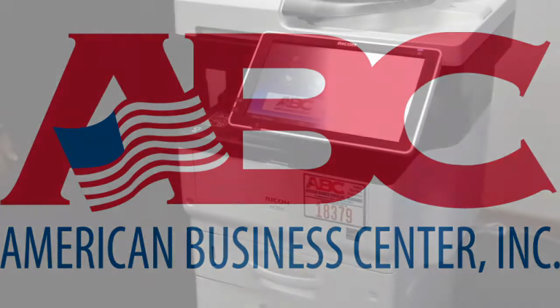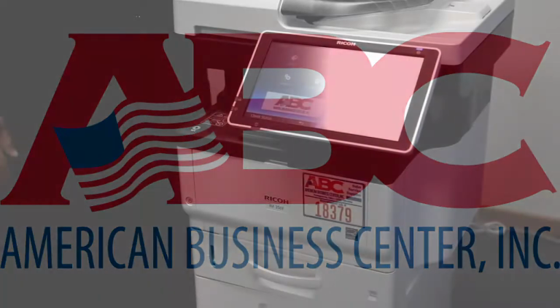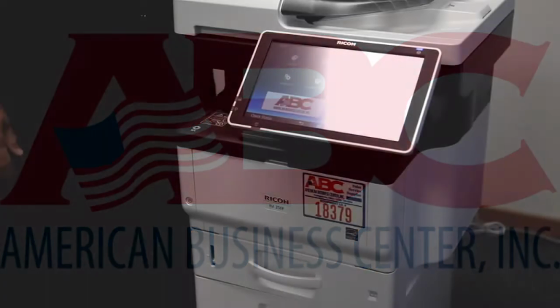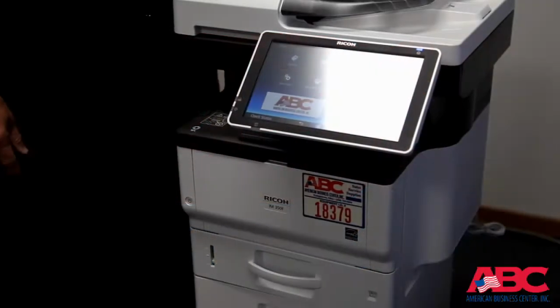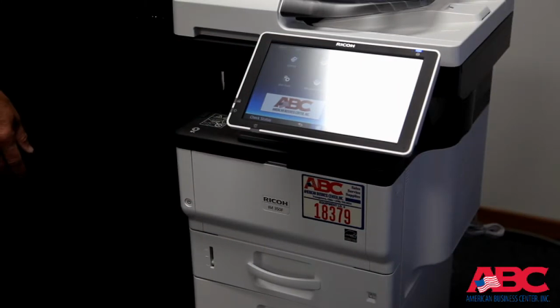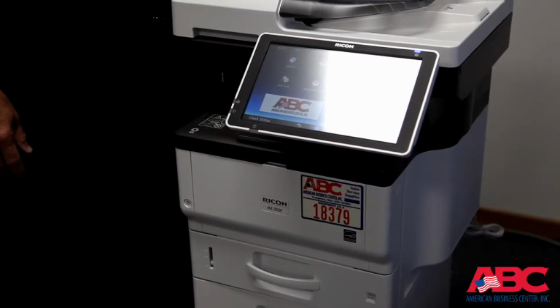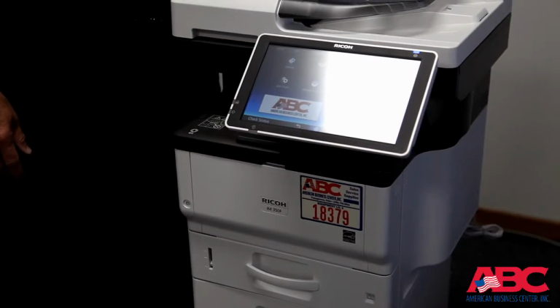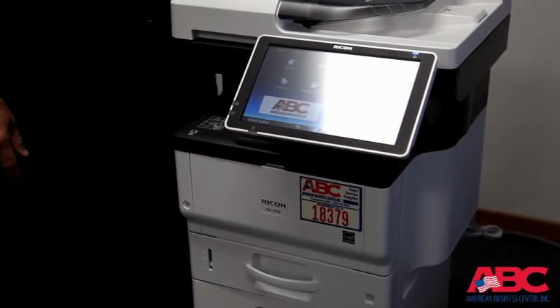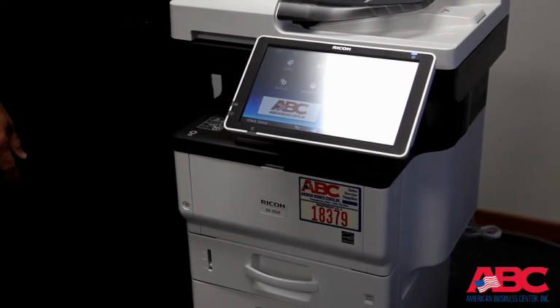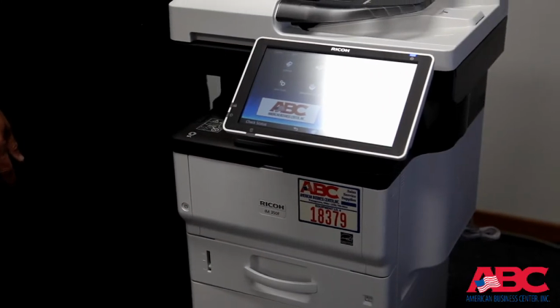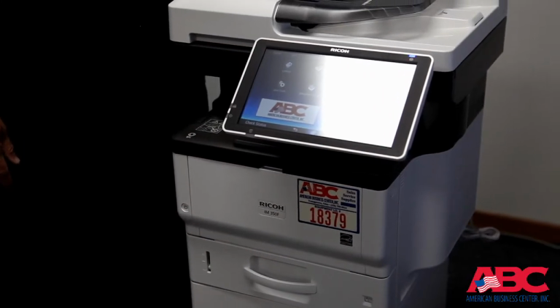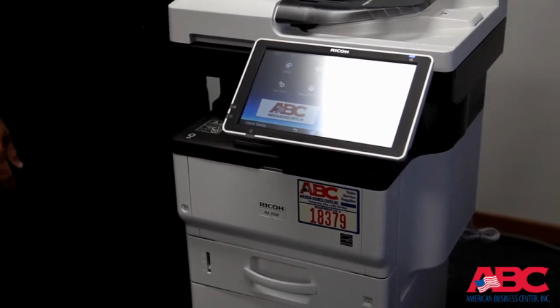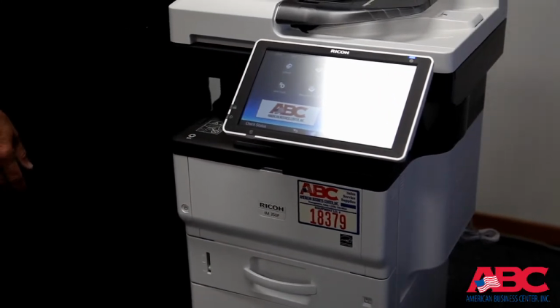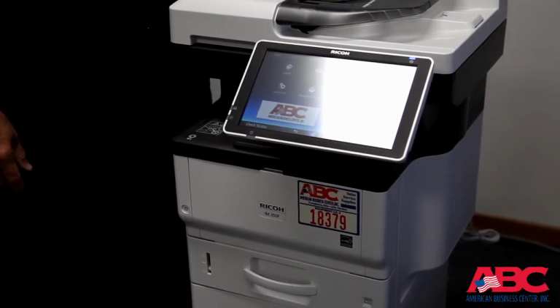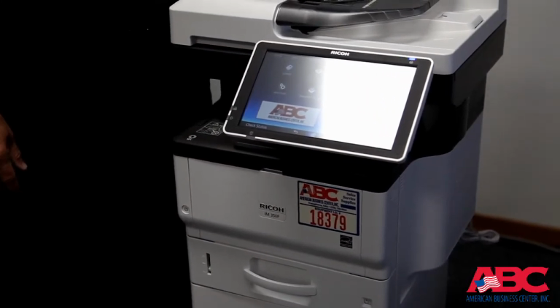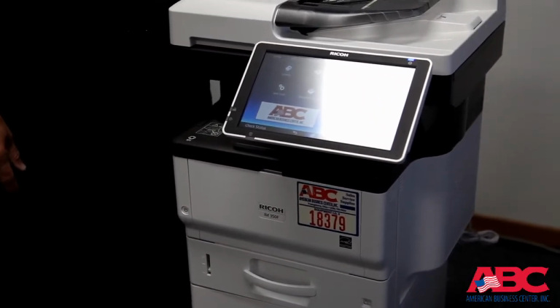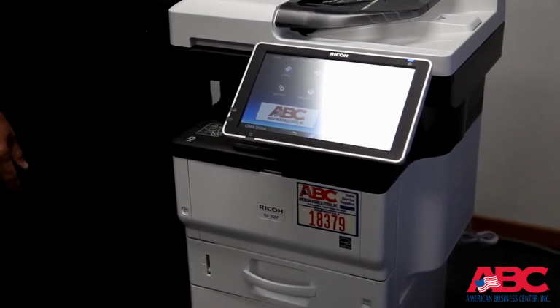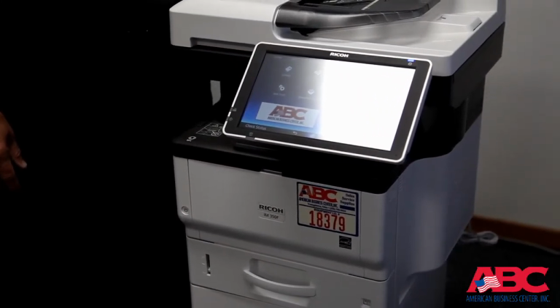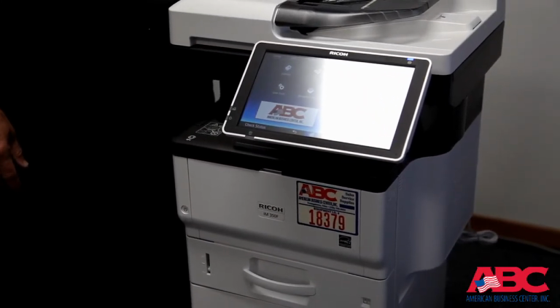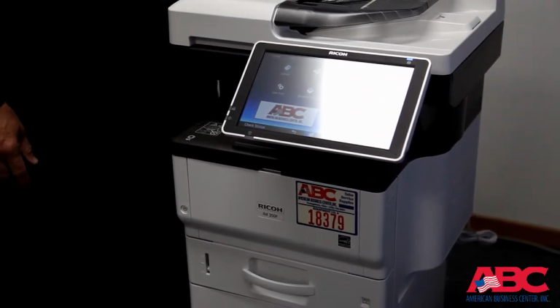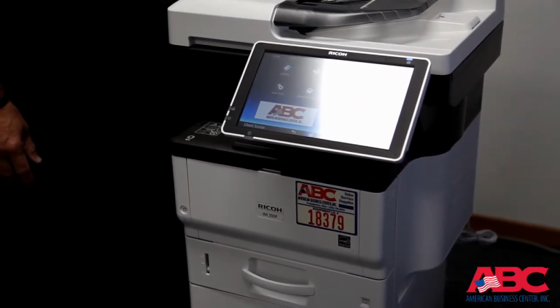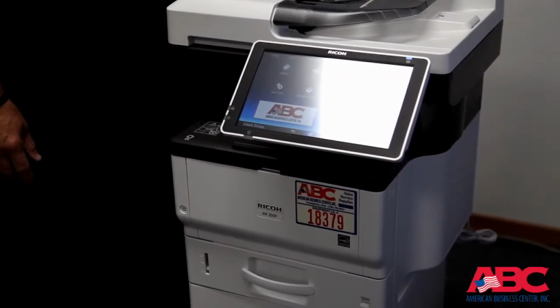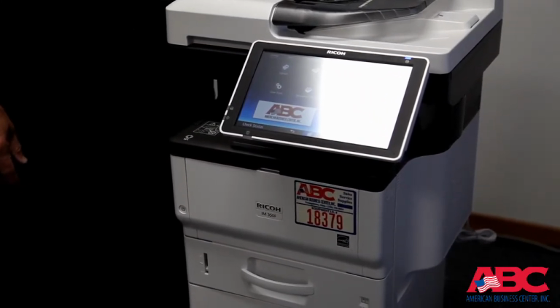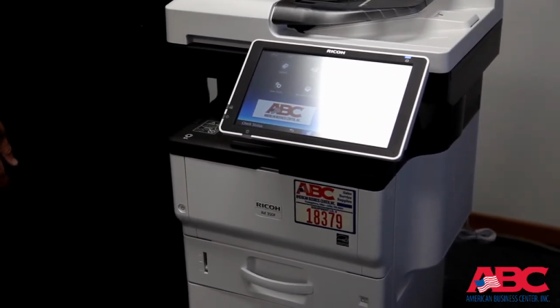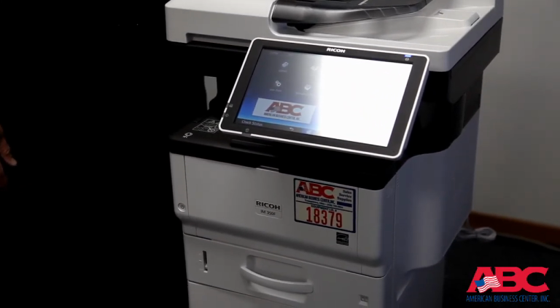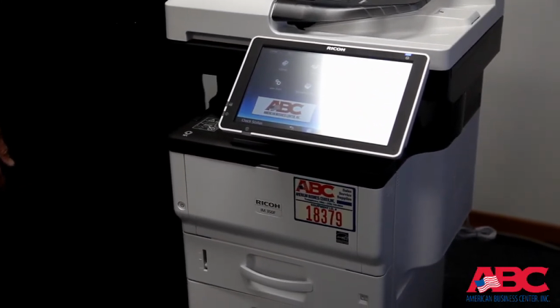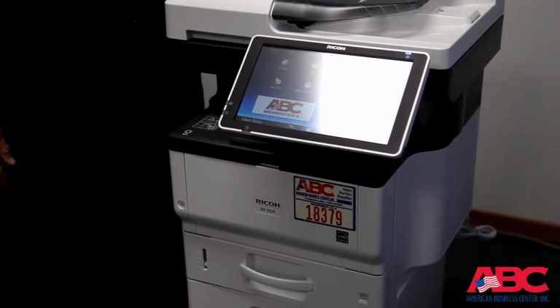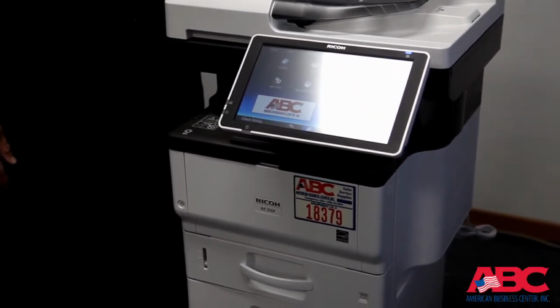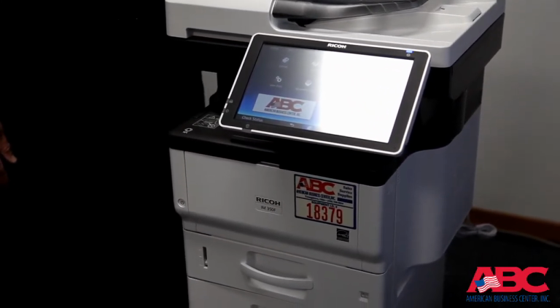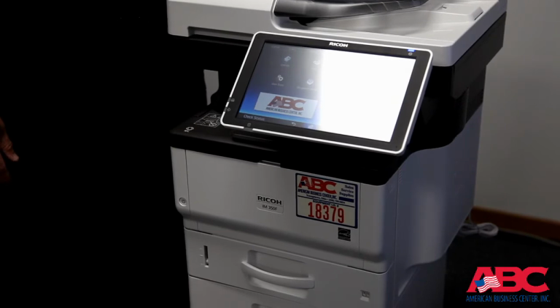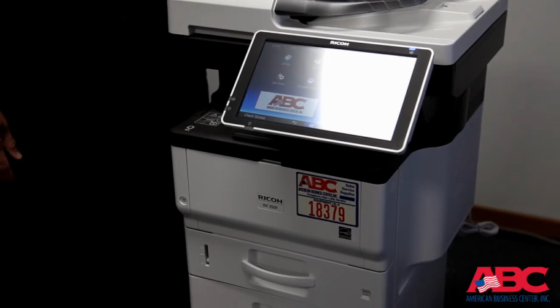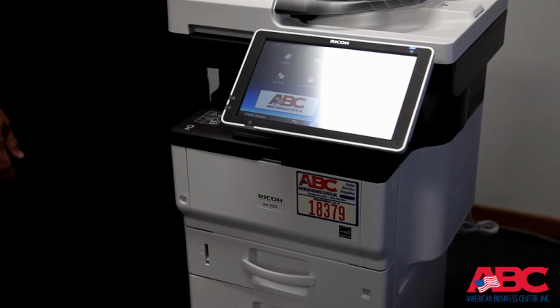Hello. Thank you for choosing American Business Center. The purpose of this video is to show you how to change the toner cartridge on the Ricoh IM350F series.